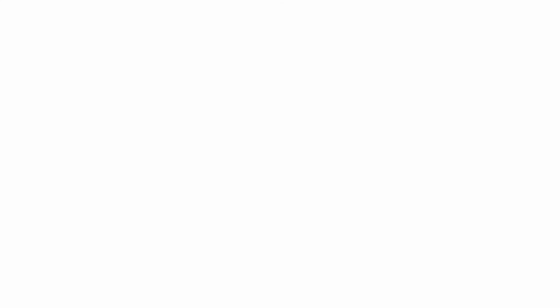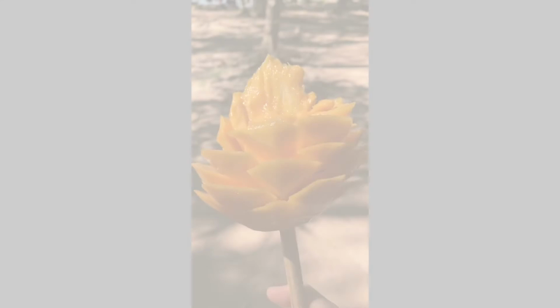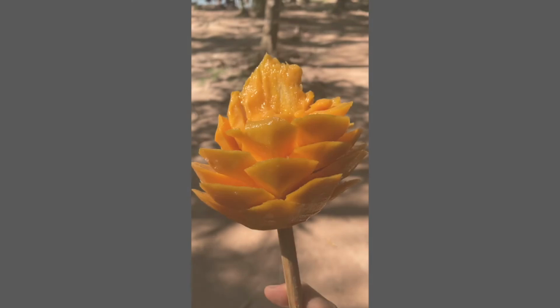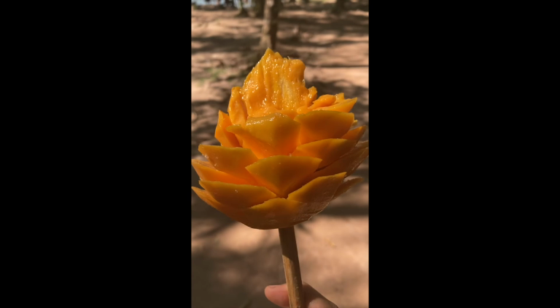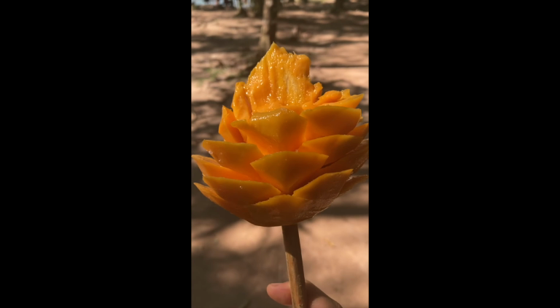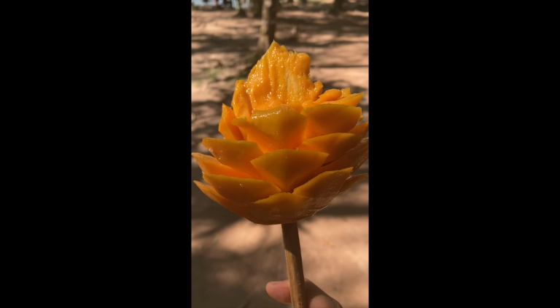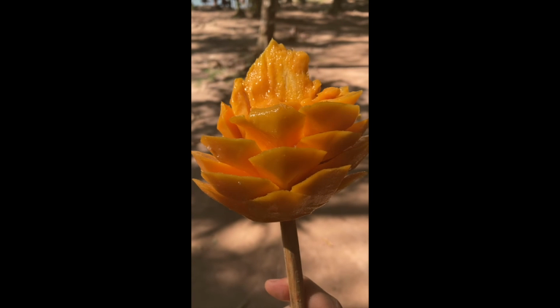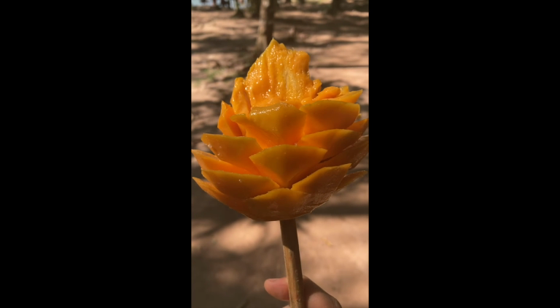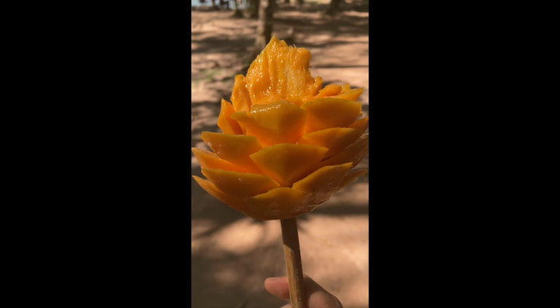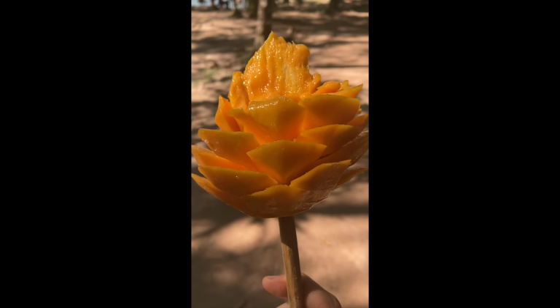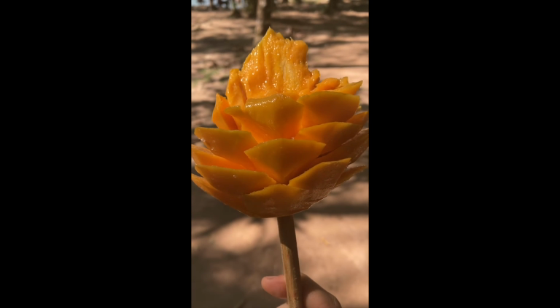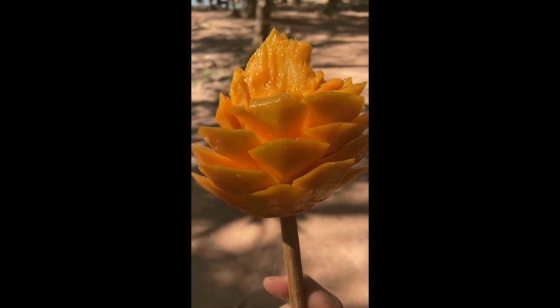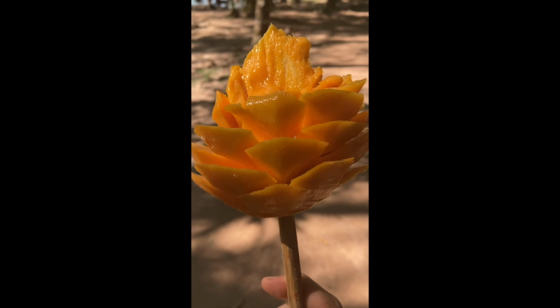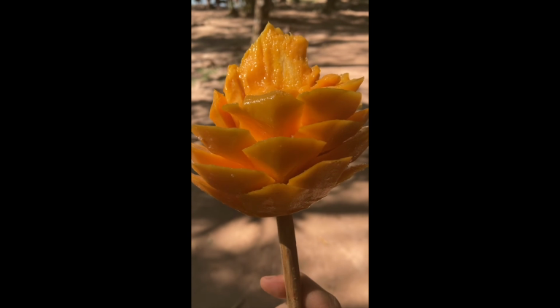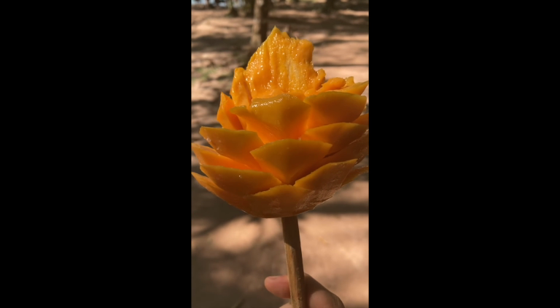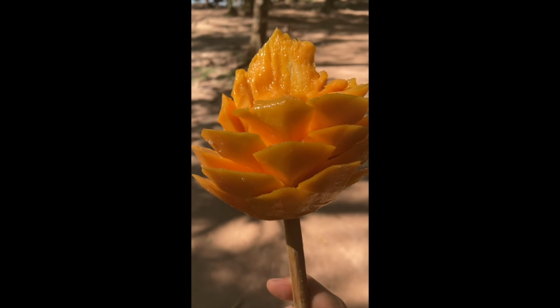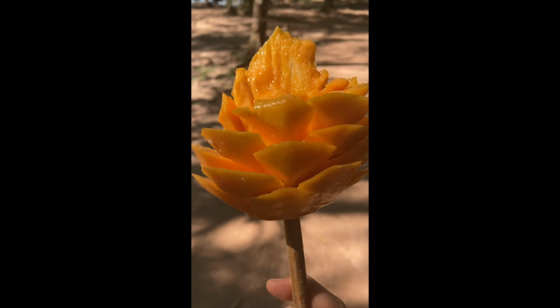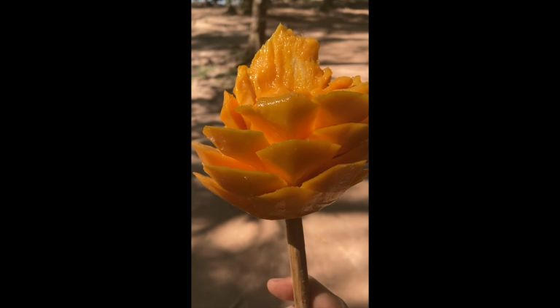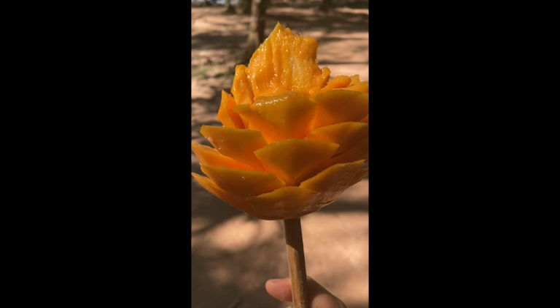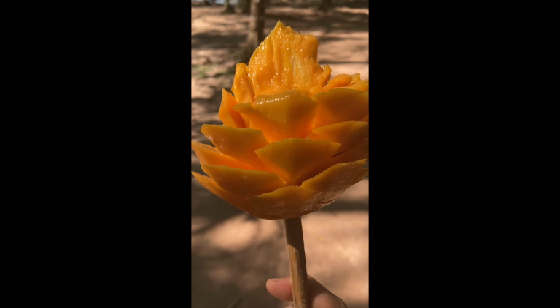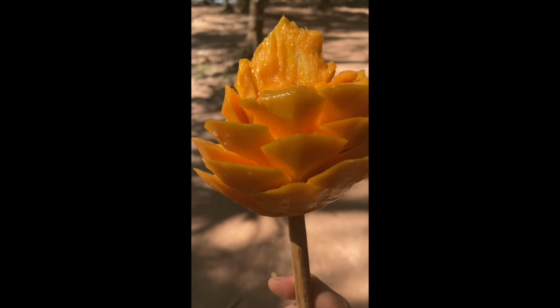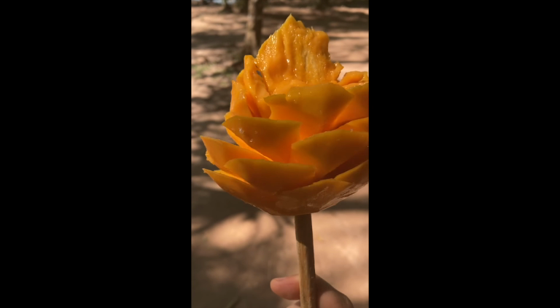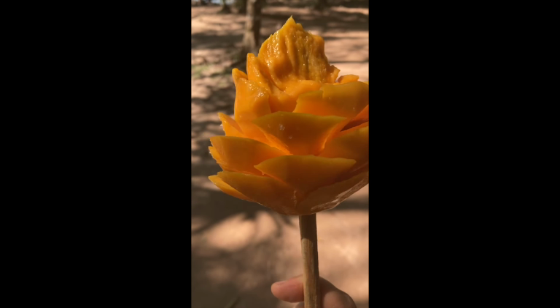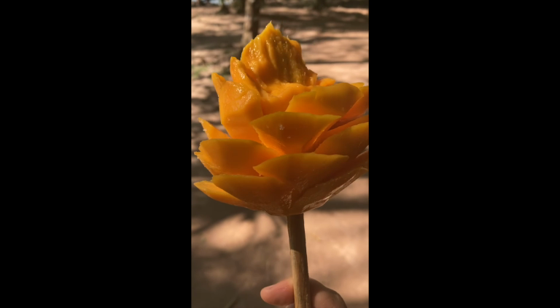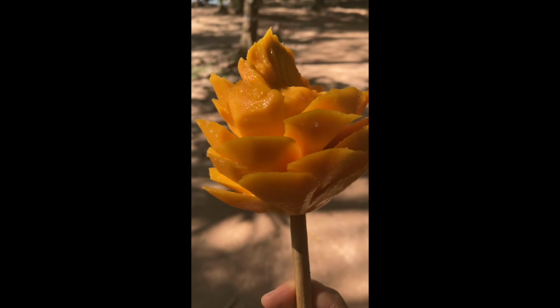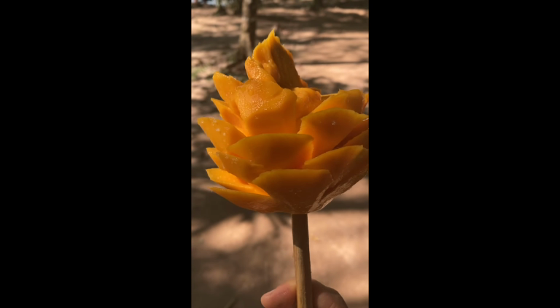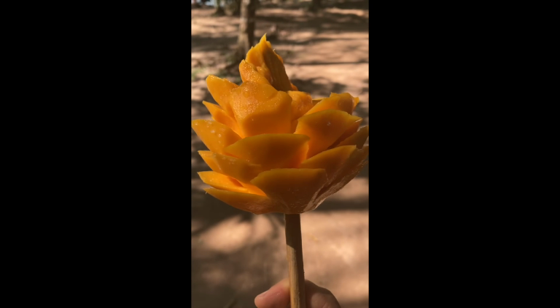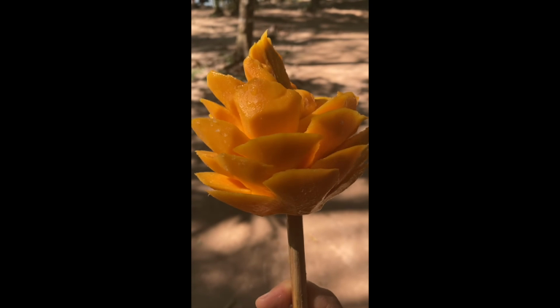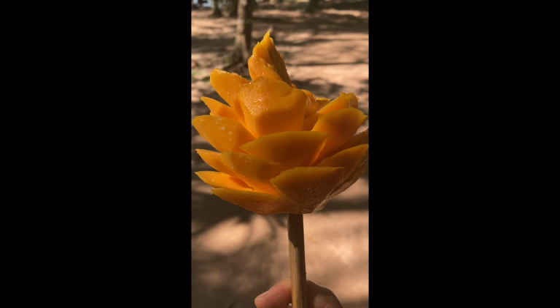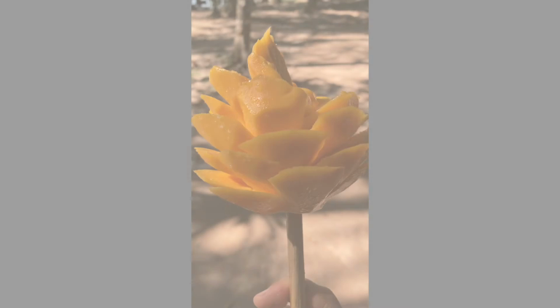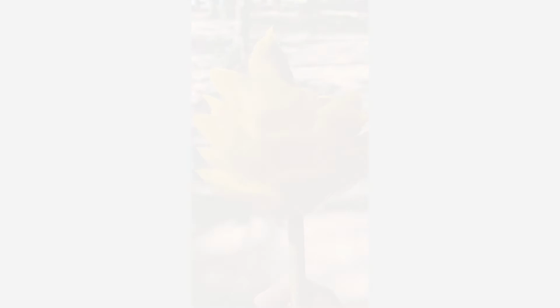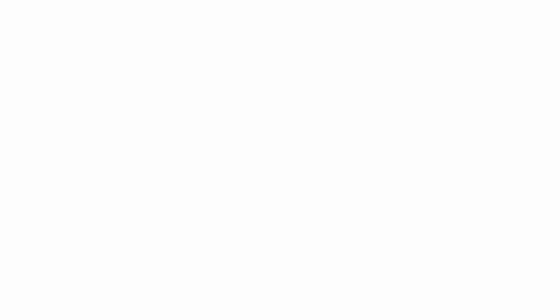Mango on a stick with lime and salt — delicious. Look how they cut it so beautifully. There are a lot of people selling it.